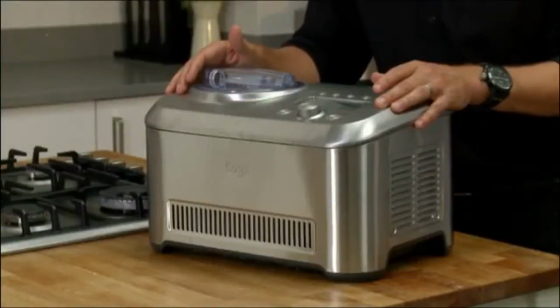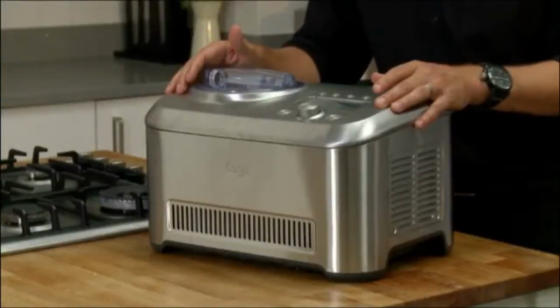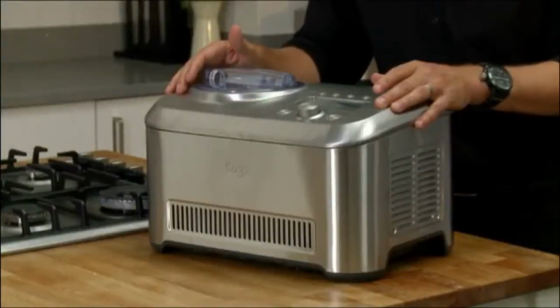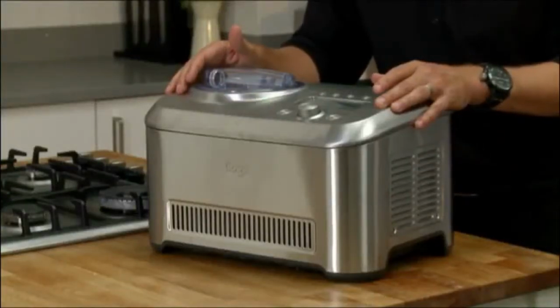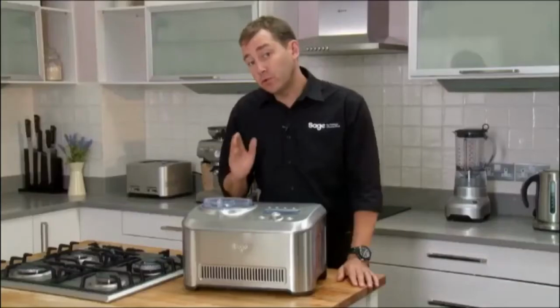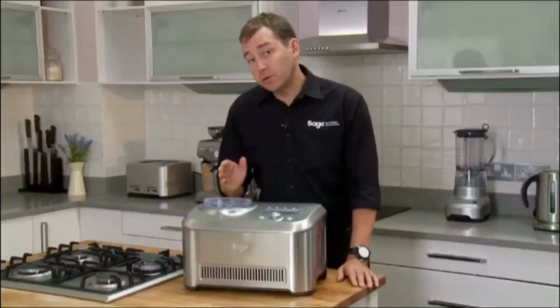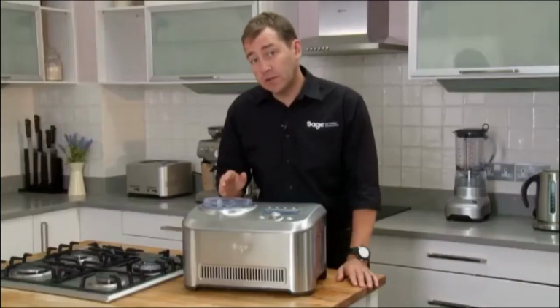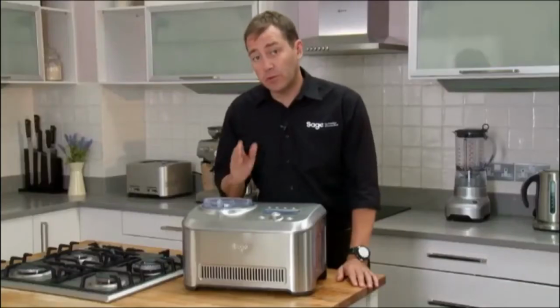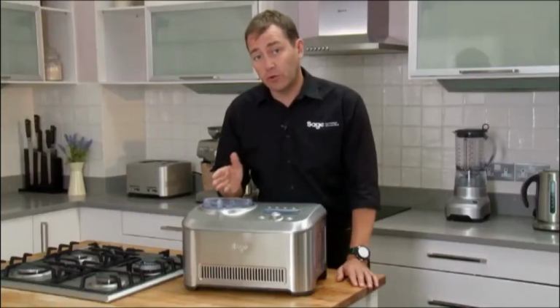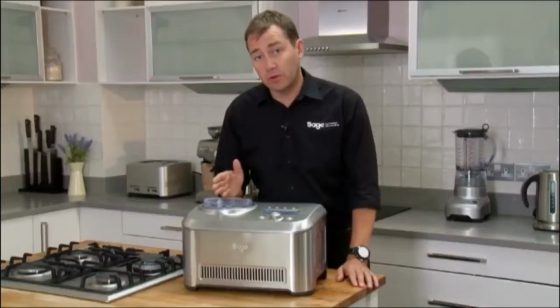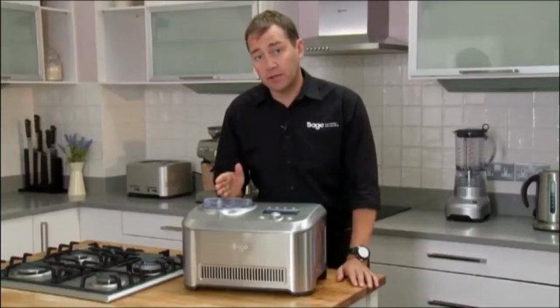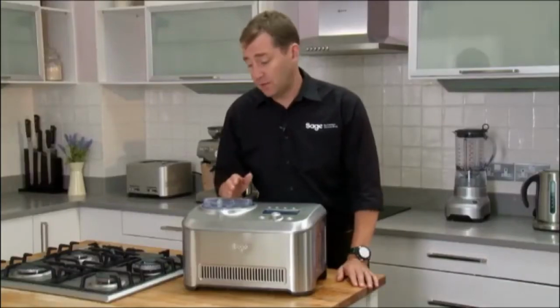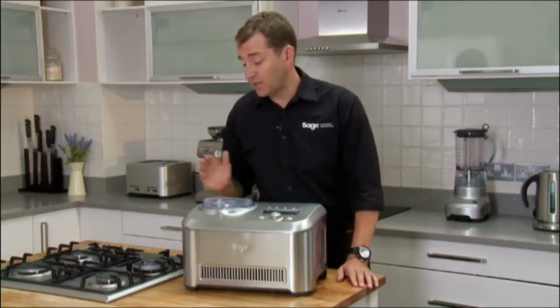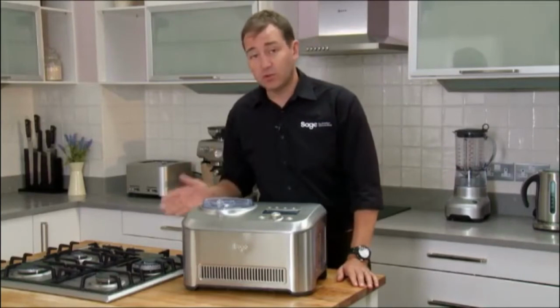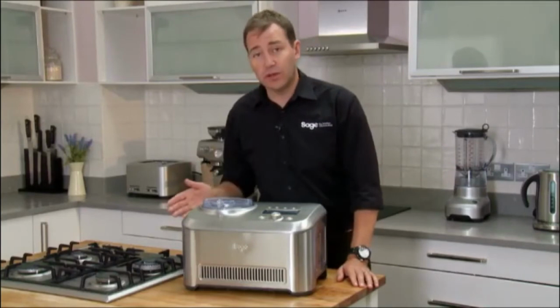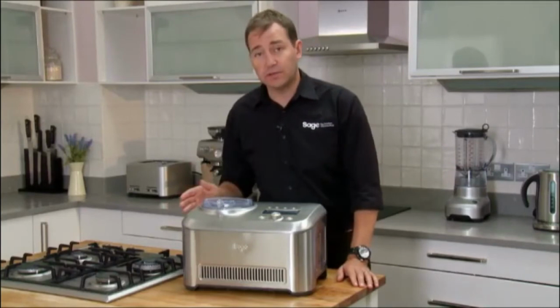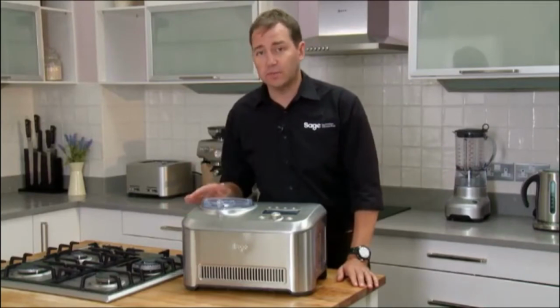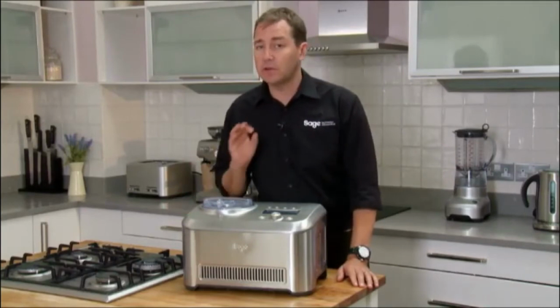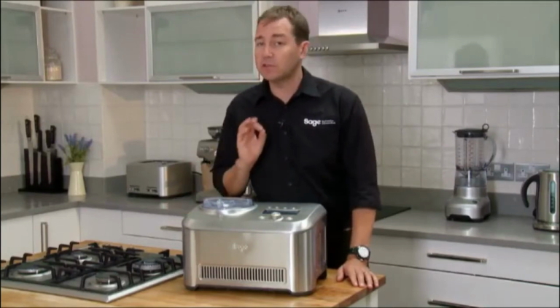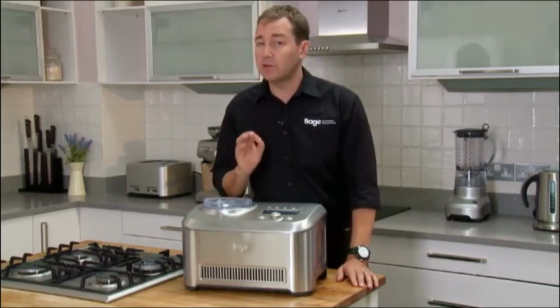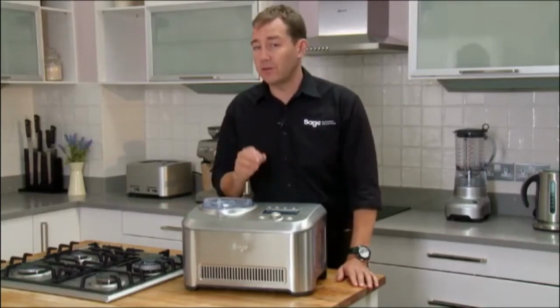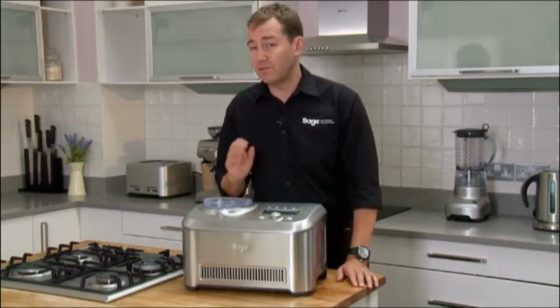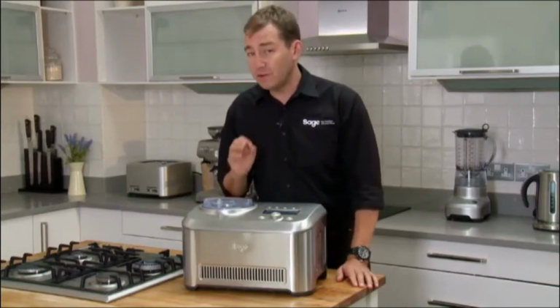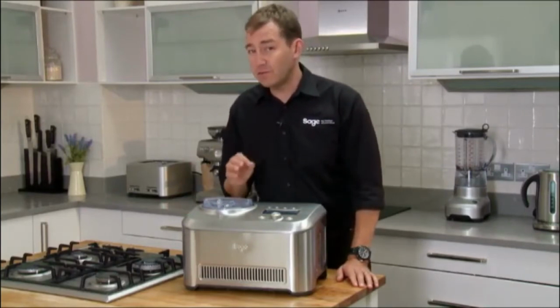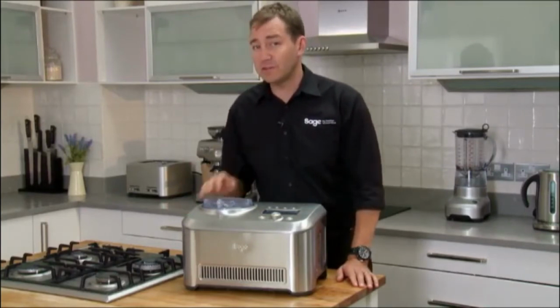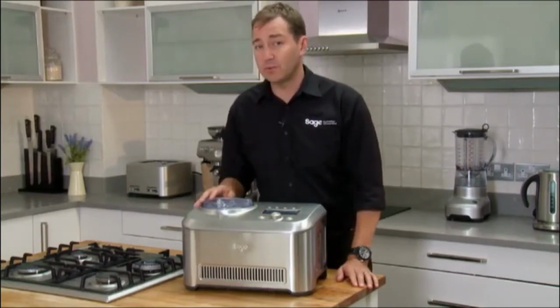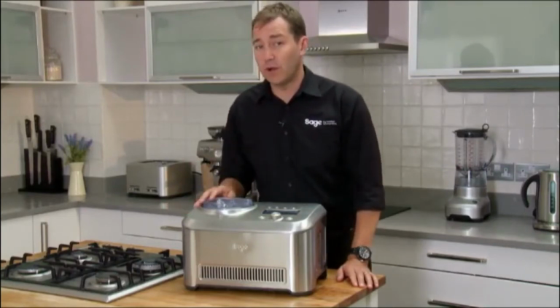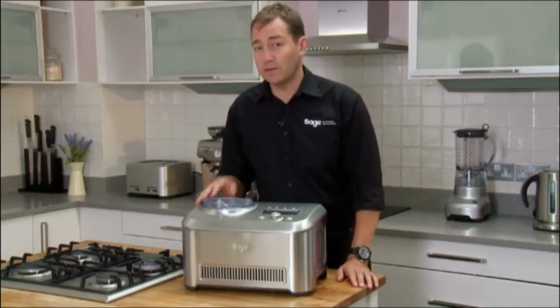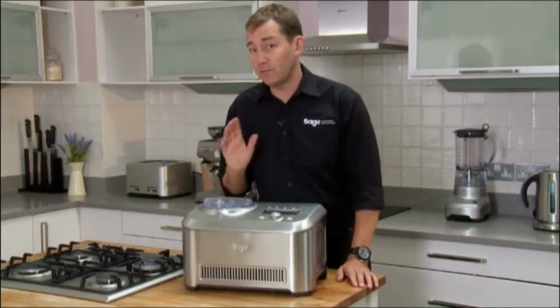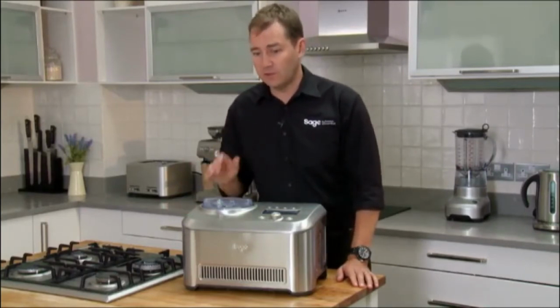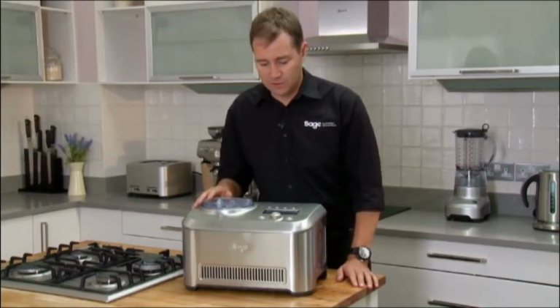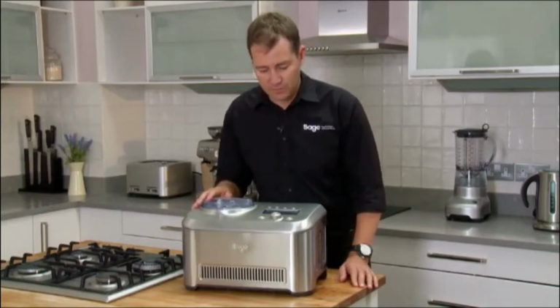Now, ice creams normally start with a crème anglaise, and that's a cooked custard. But I'm going to show you a very, very simple way of making ice cream.